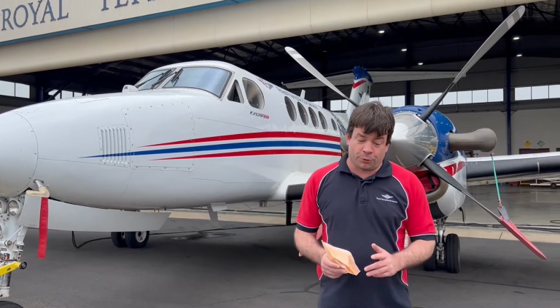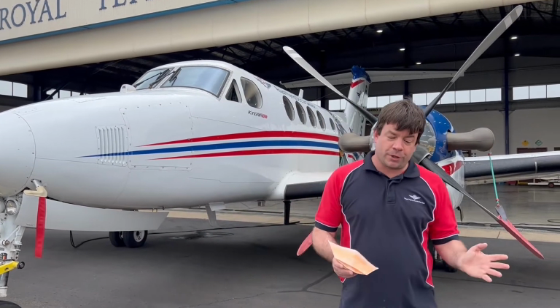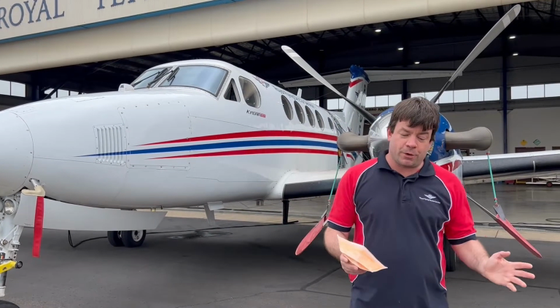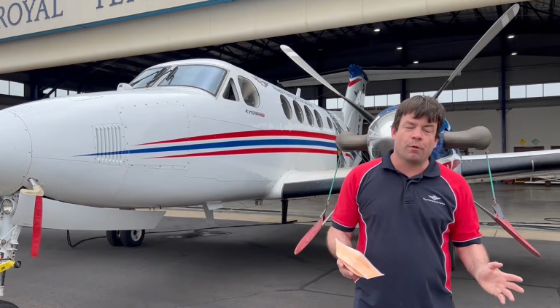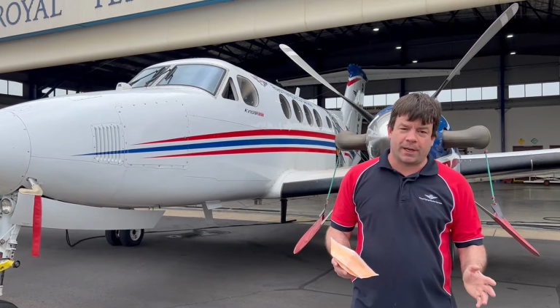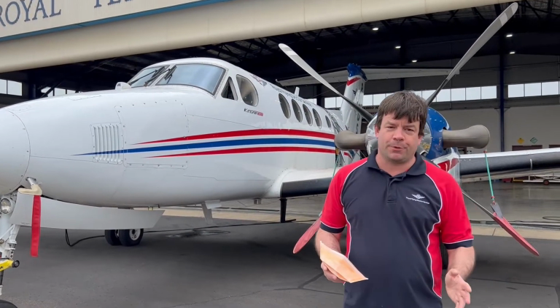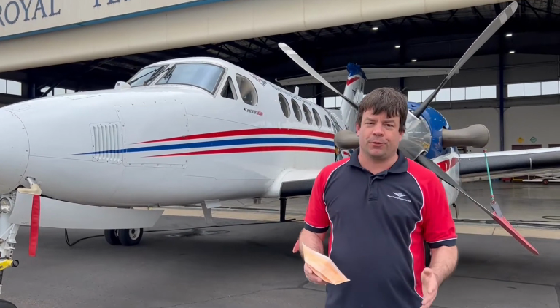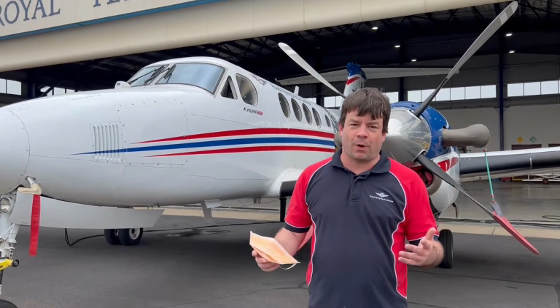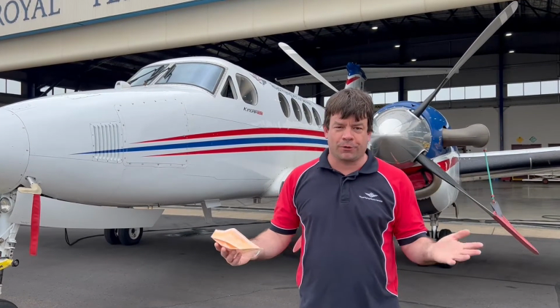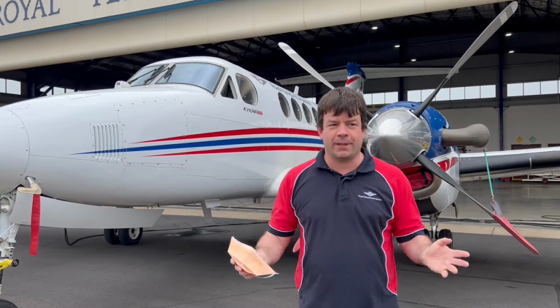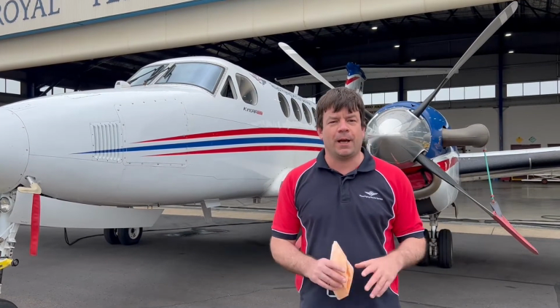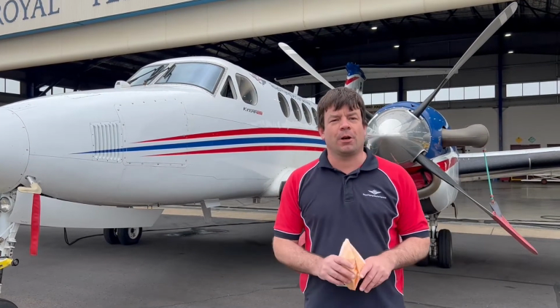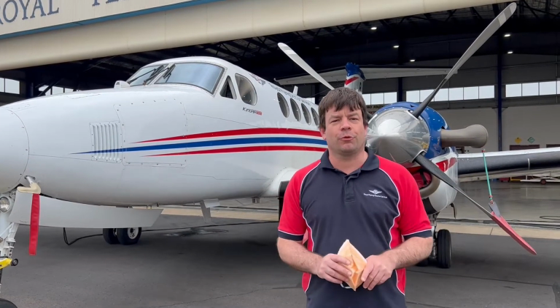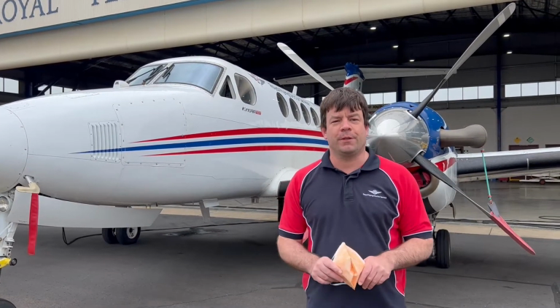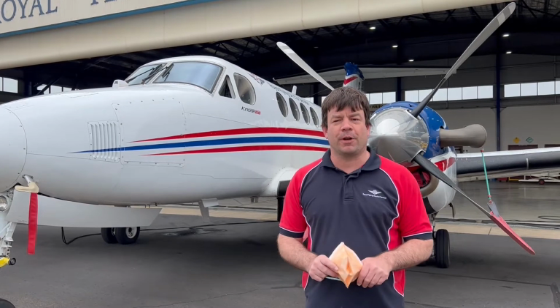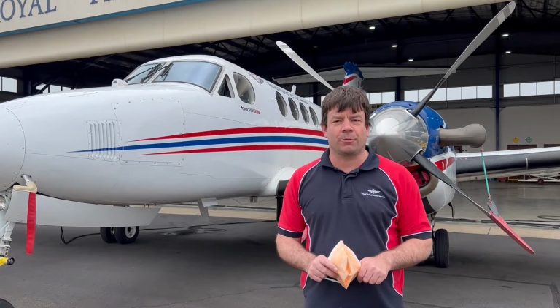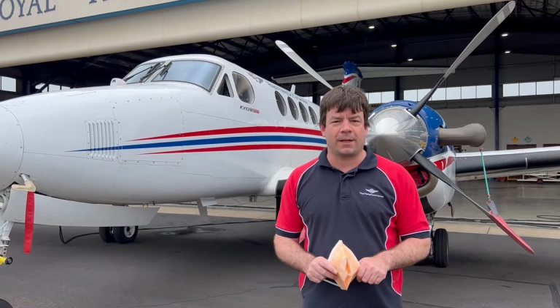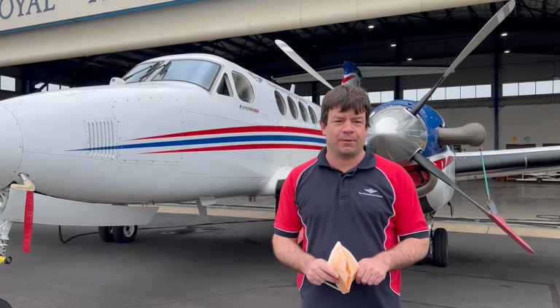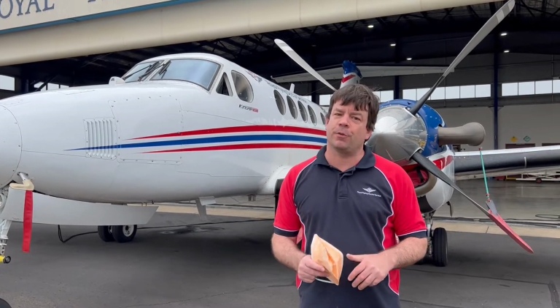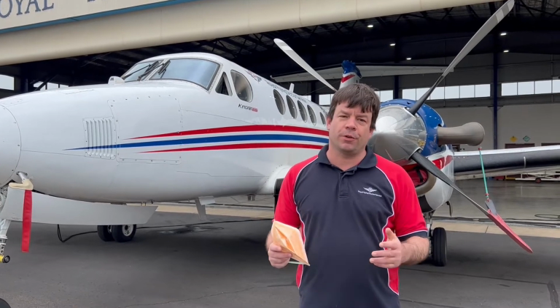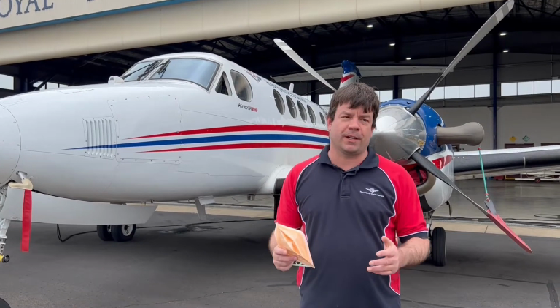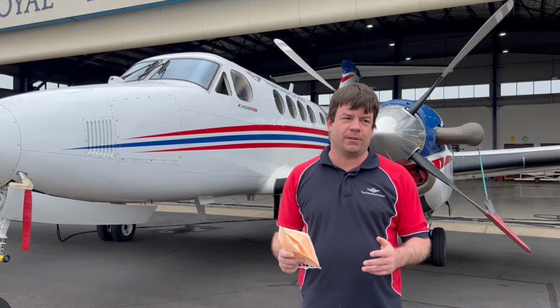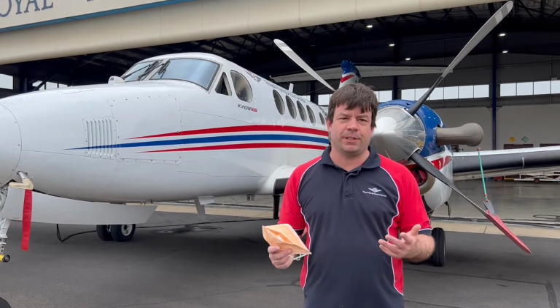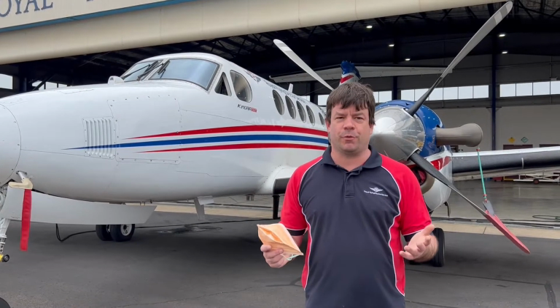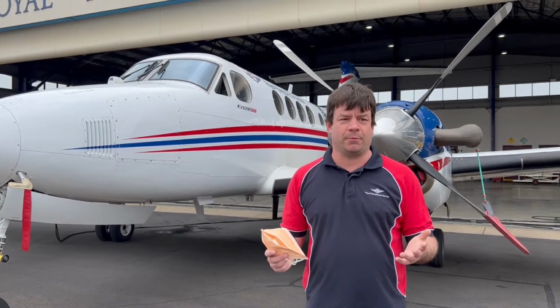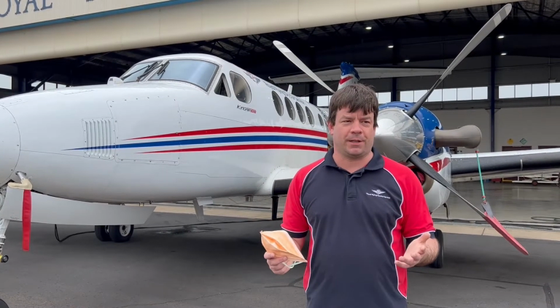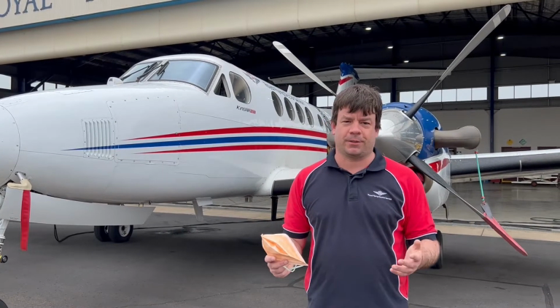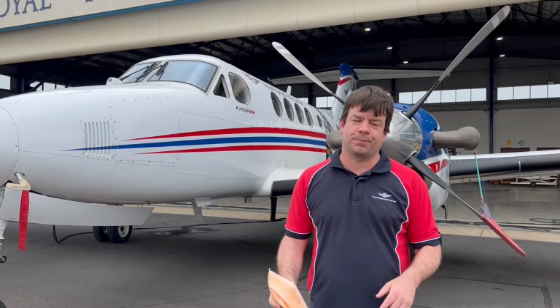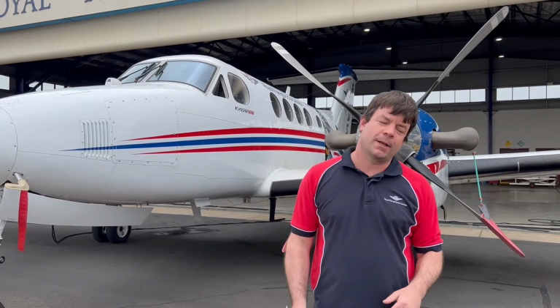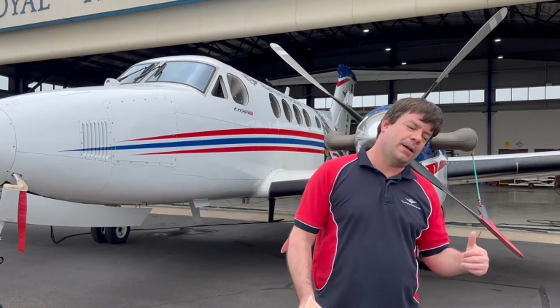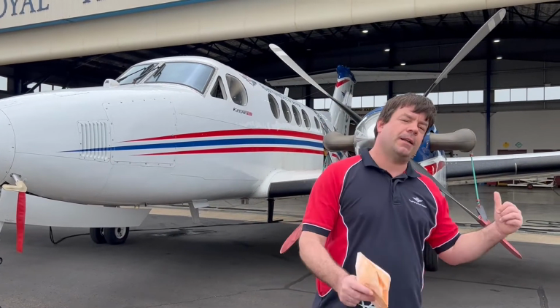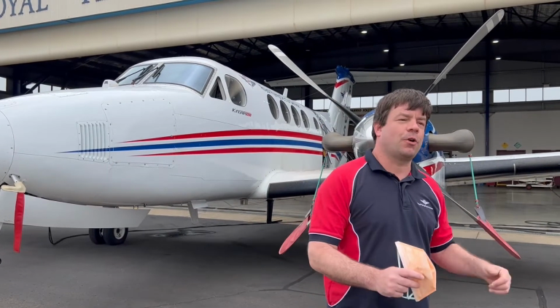Unfortunately, COVID times — so outside here I'm allowed to speak without a mask. When we go inside I will need to wear a mask. Let's go.